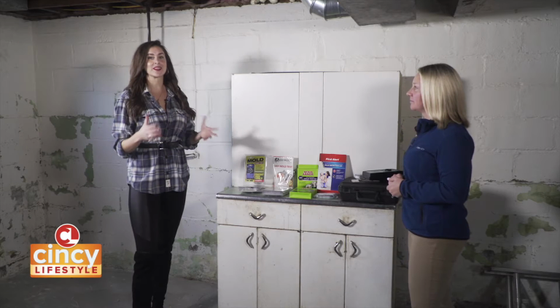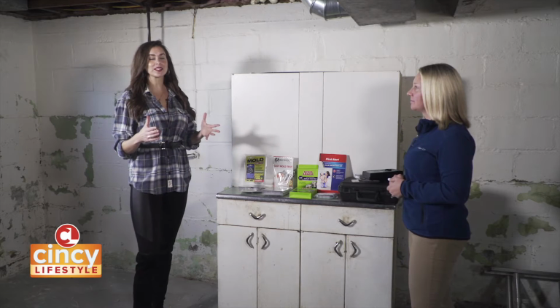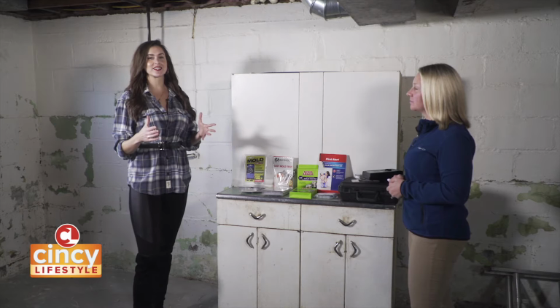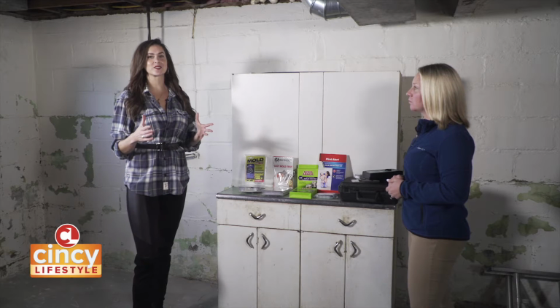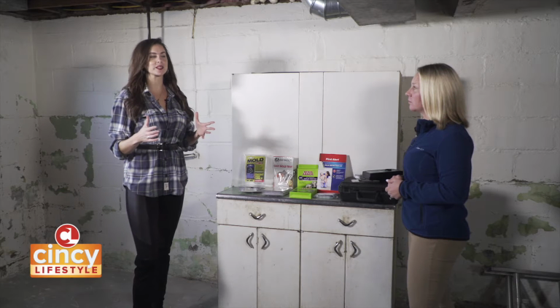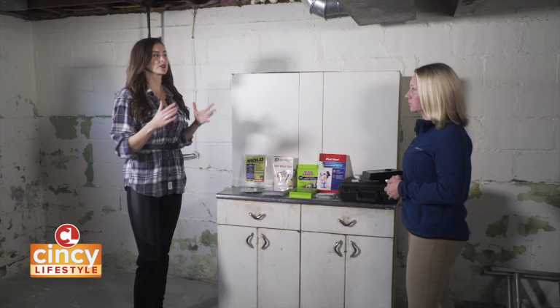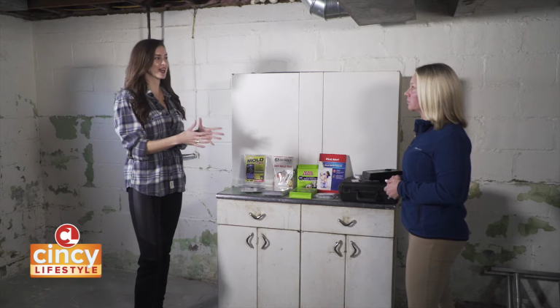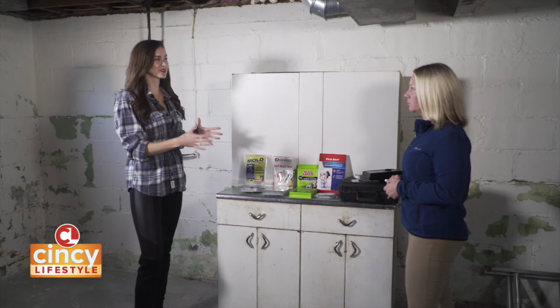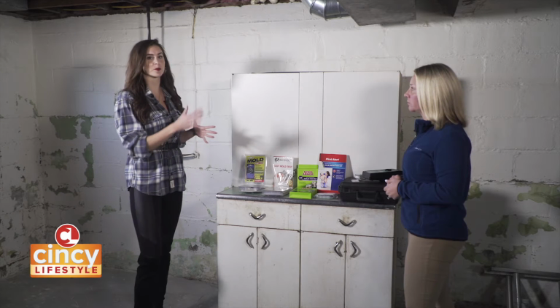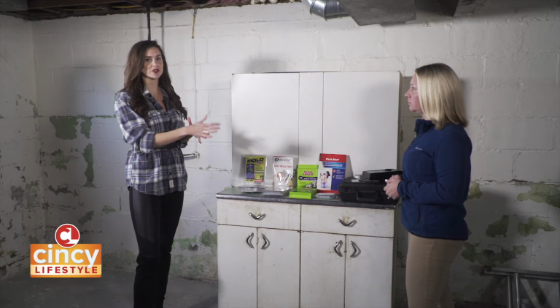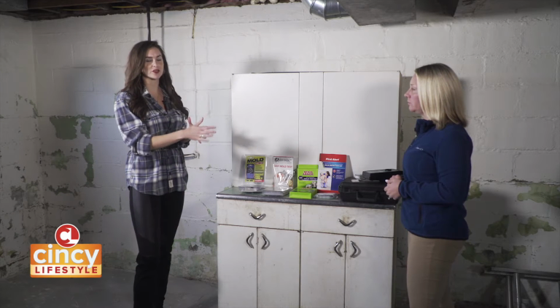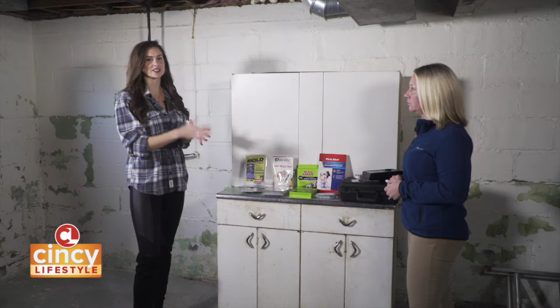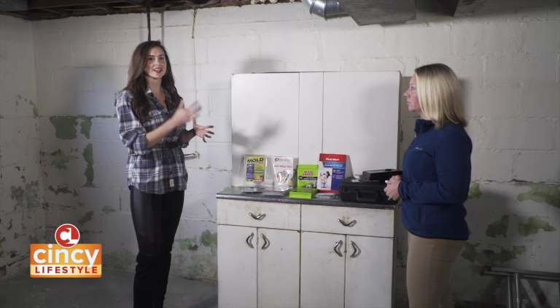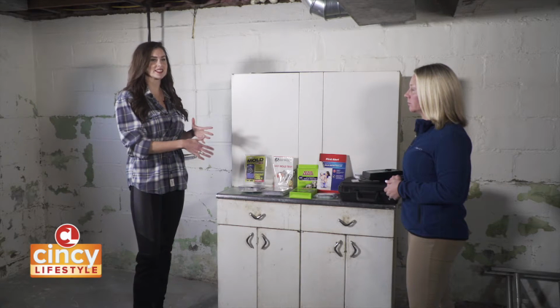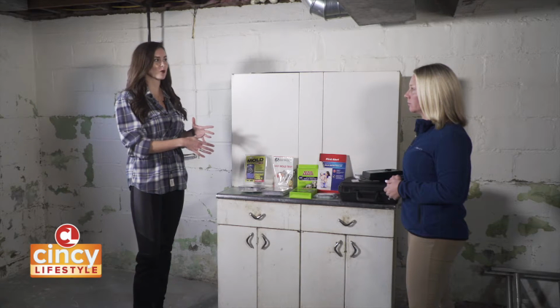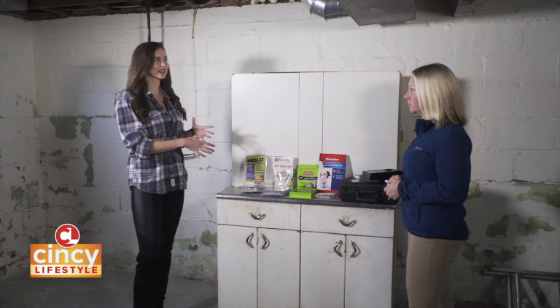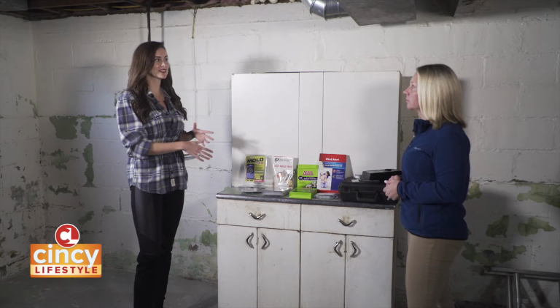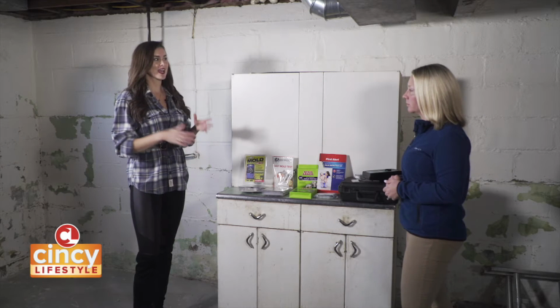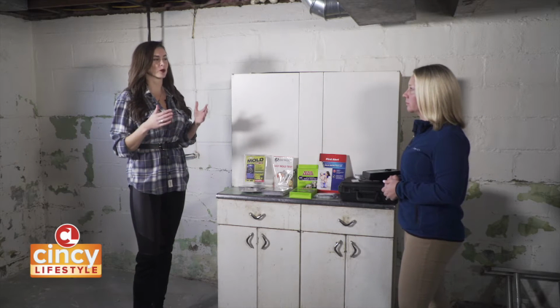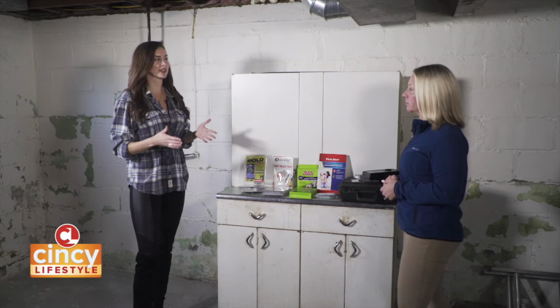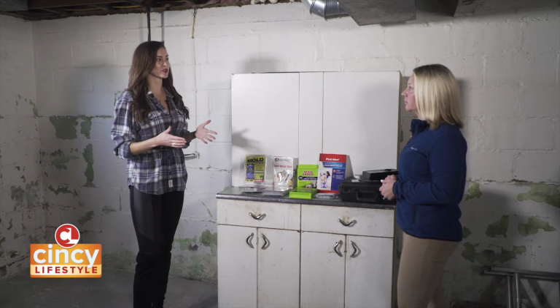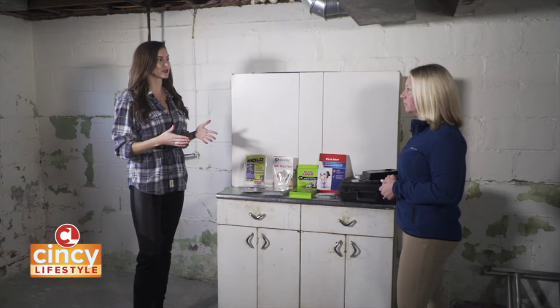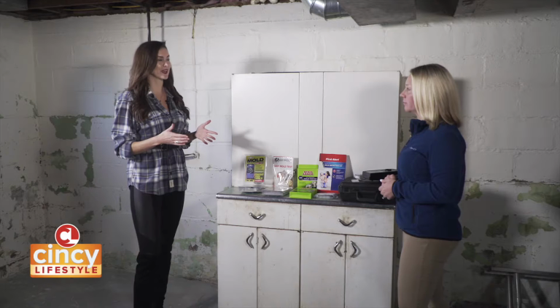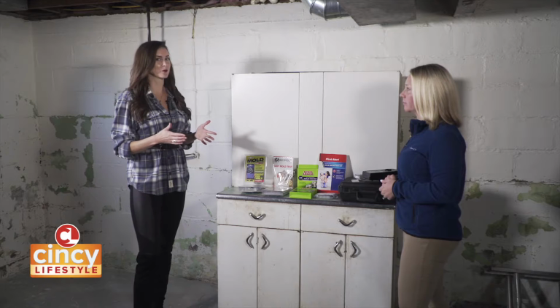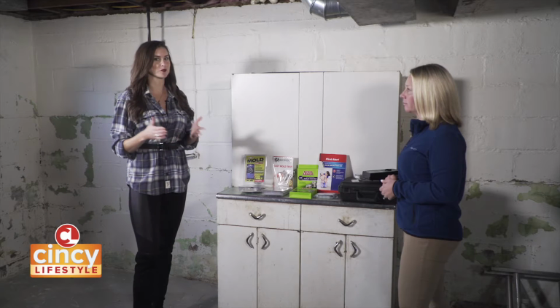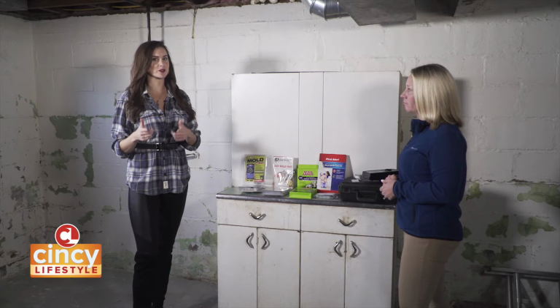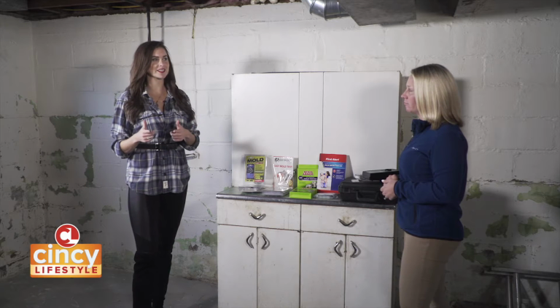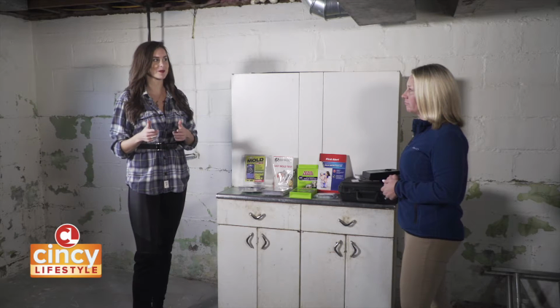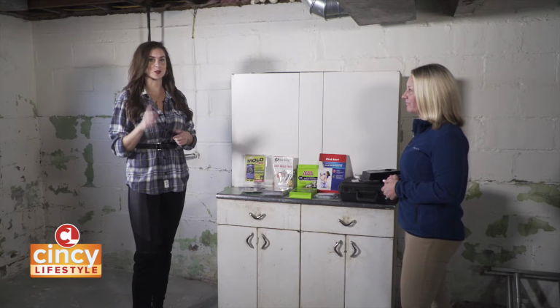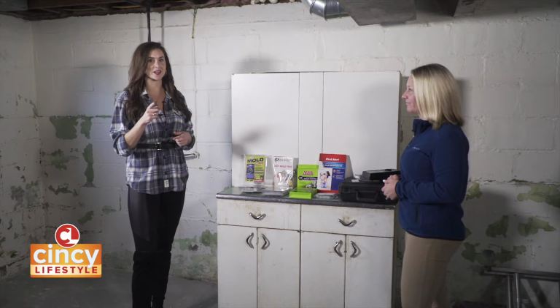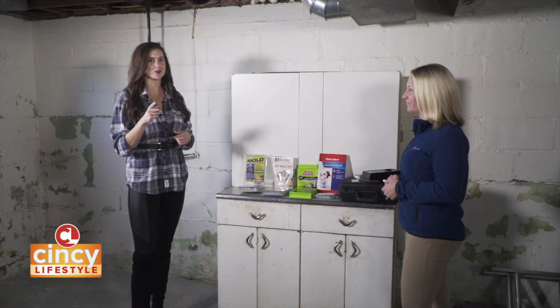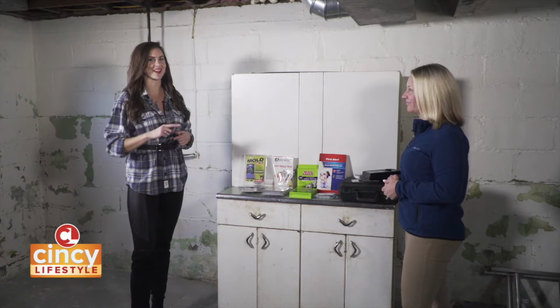And now Lisa is going to test the professional service and the DIY kit, and we're going to get the results. We look forward to seeing them, so stay tuned for that.